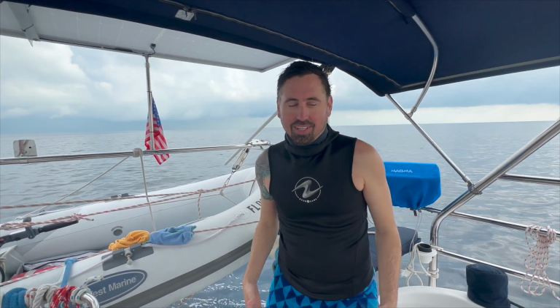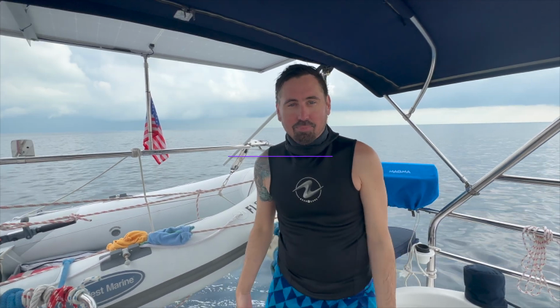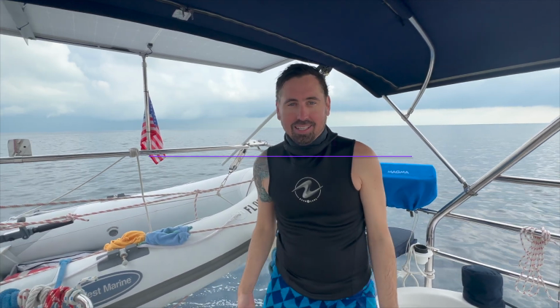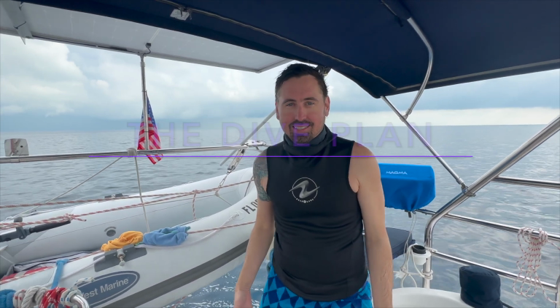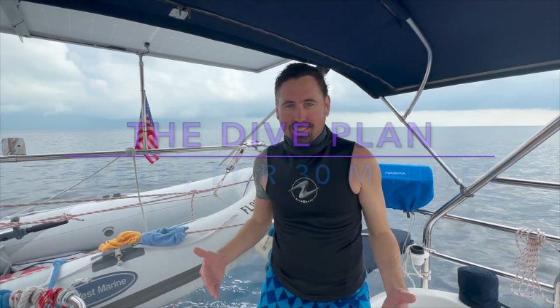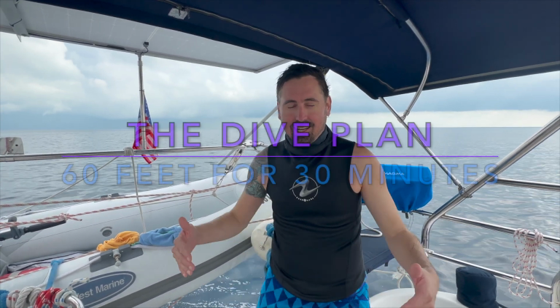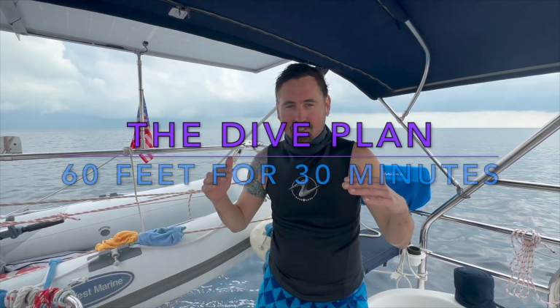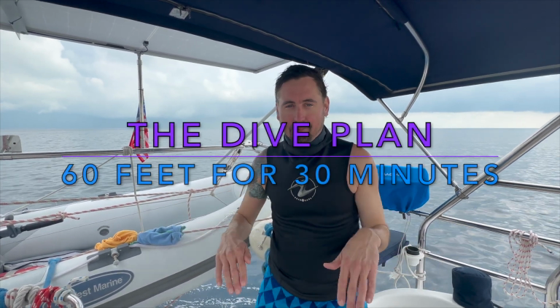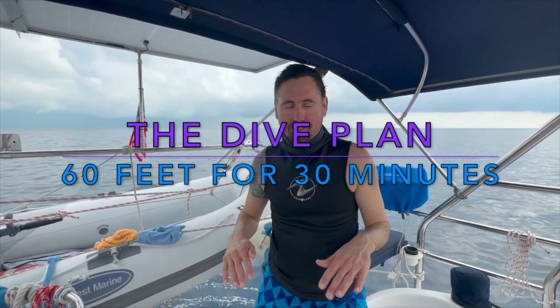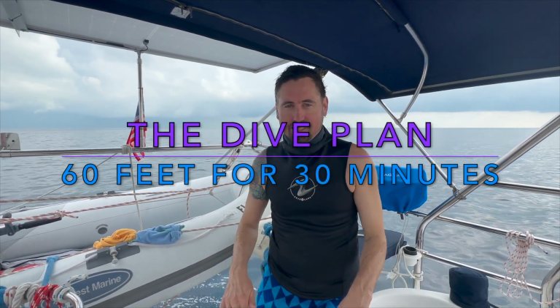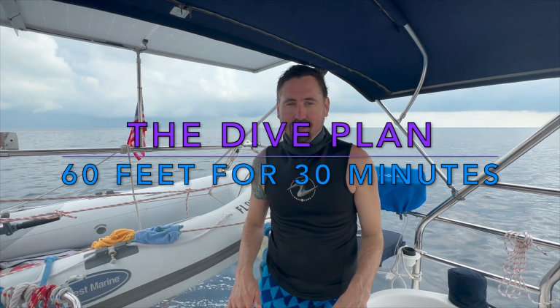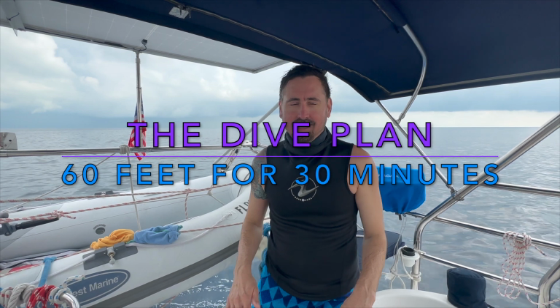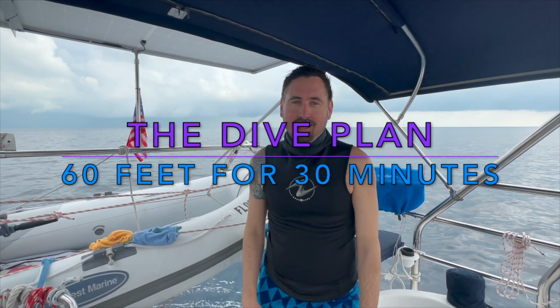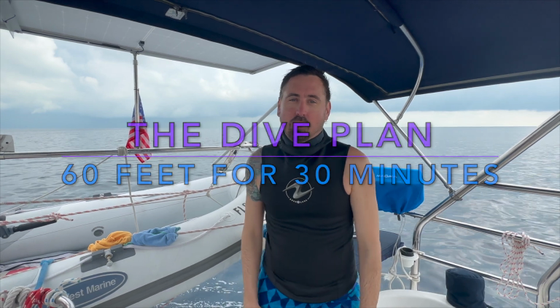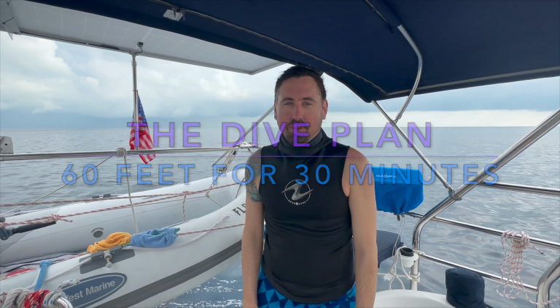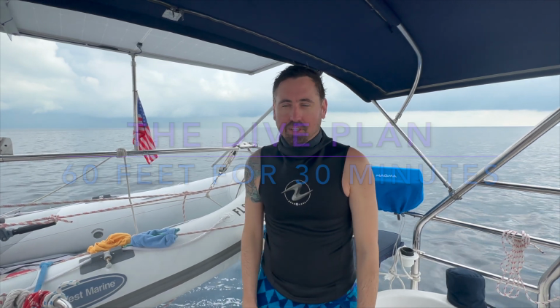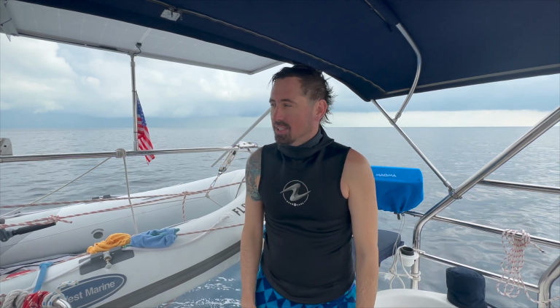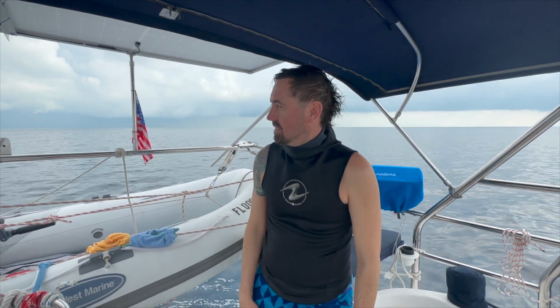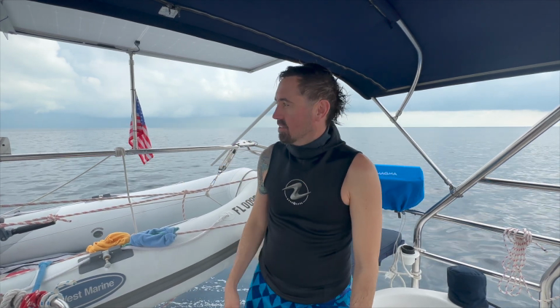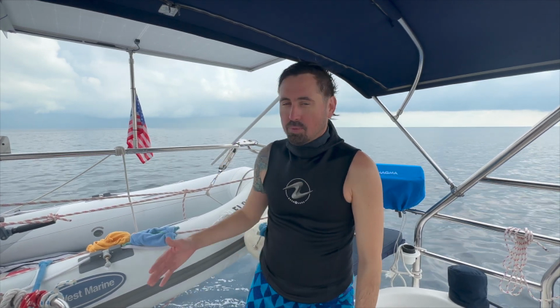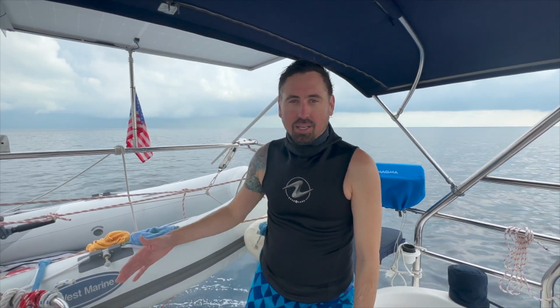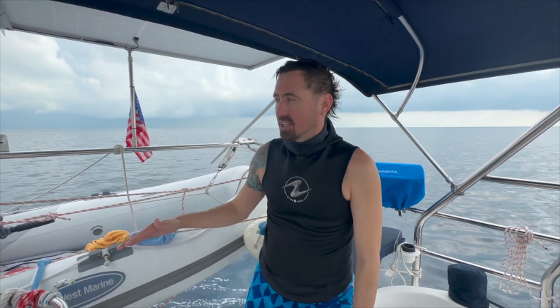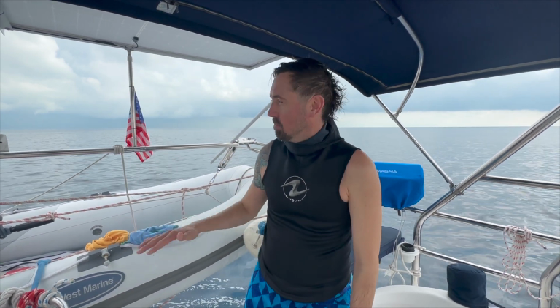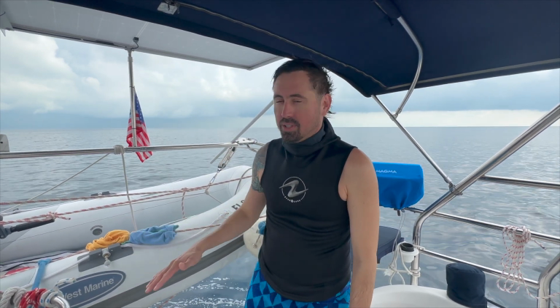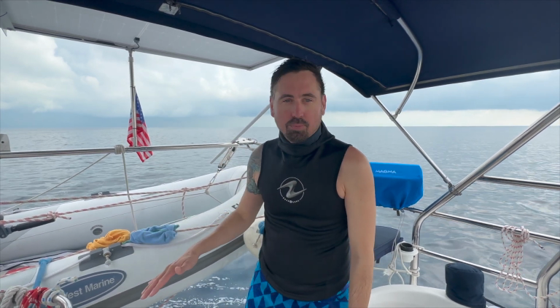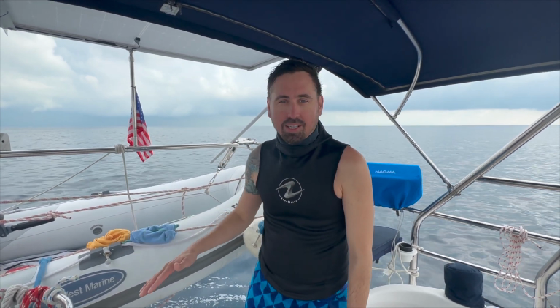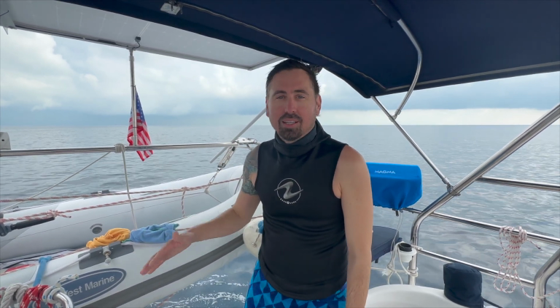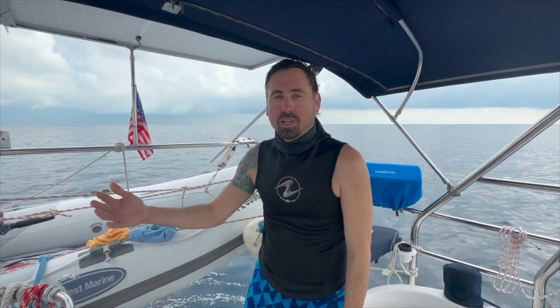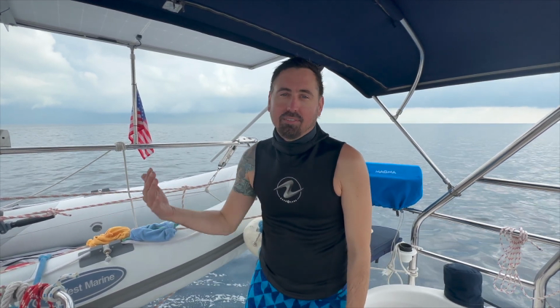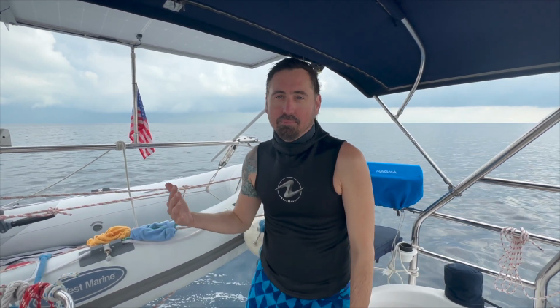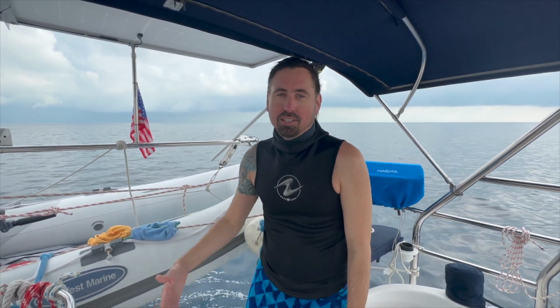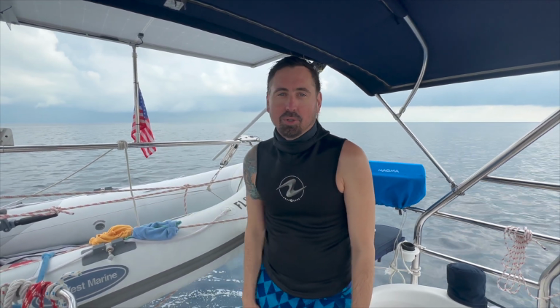The dive plan is Lisa and I are going to drop down to 60 feet. We're going to spend 30 minutes looking for the shipwreck, exploring it, and then navigate back to the boat.